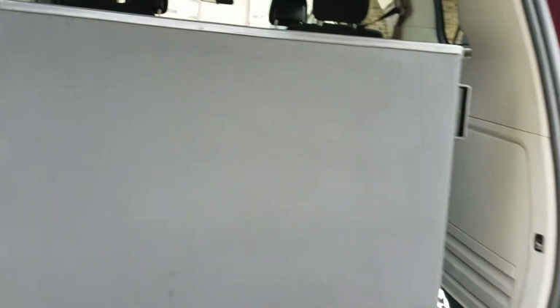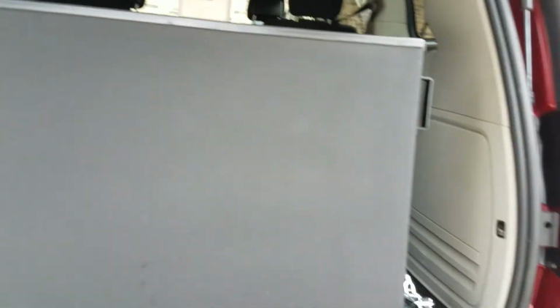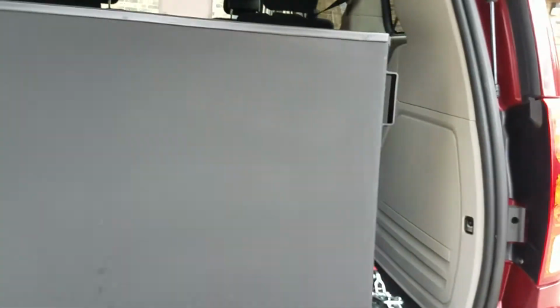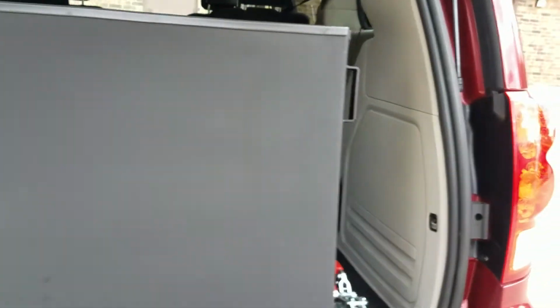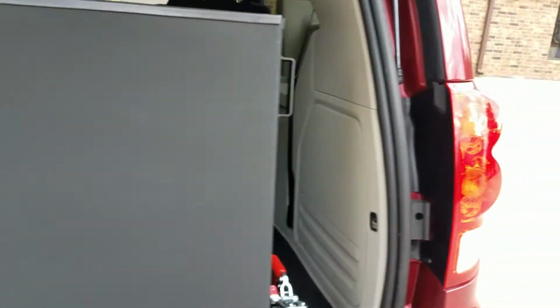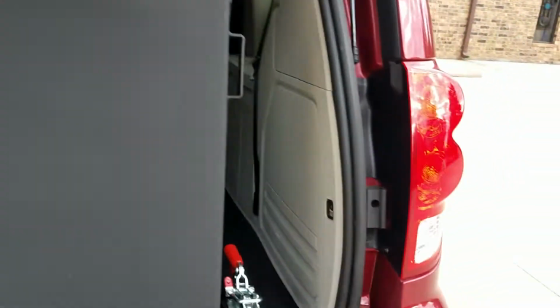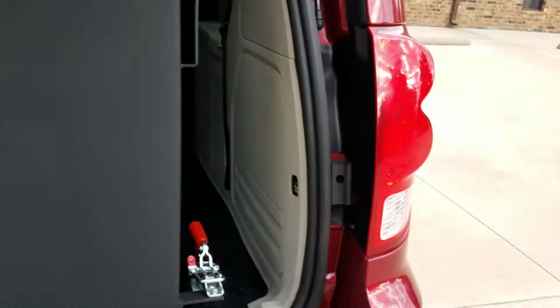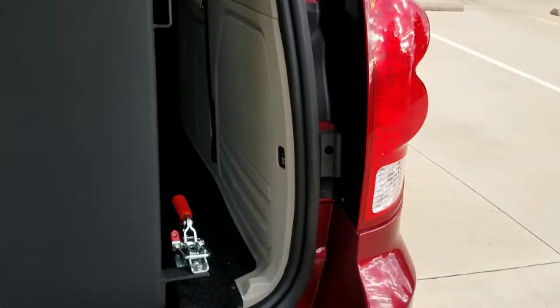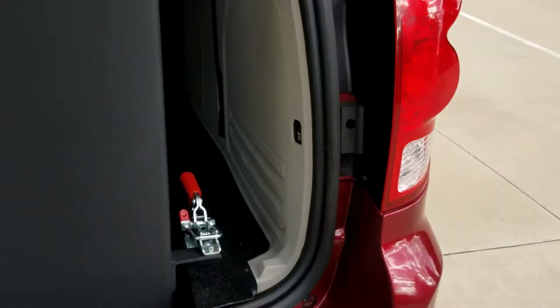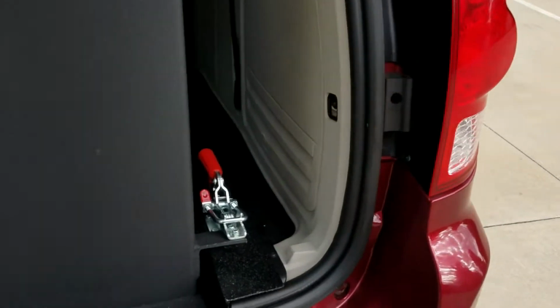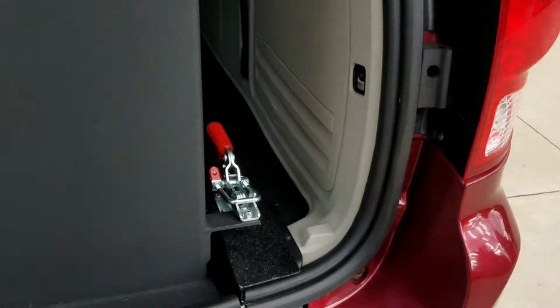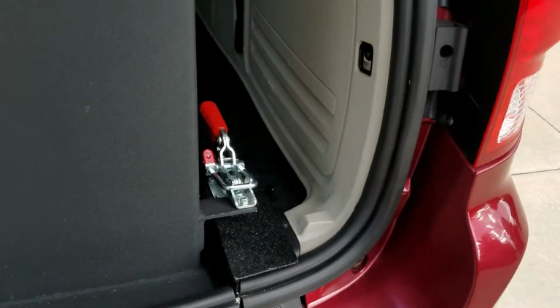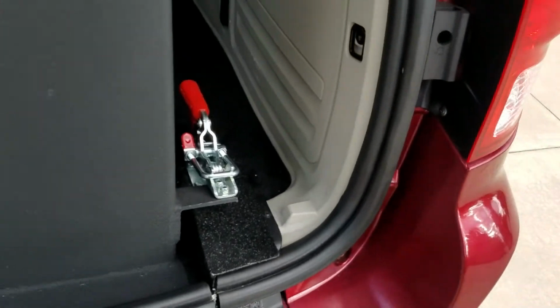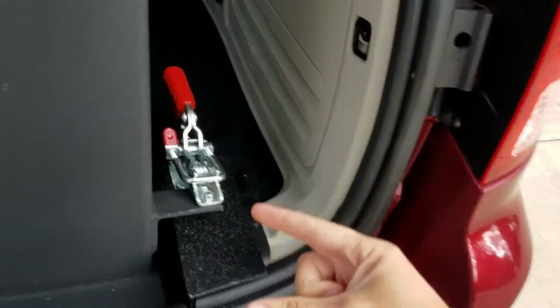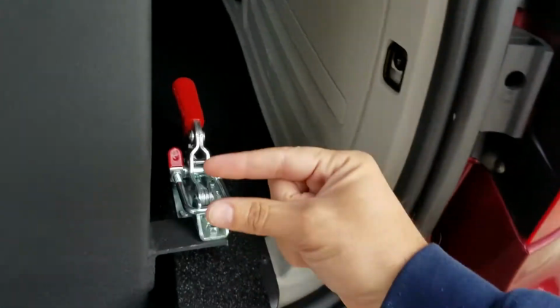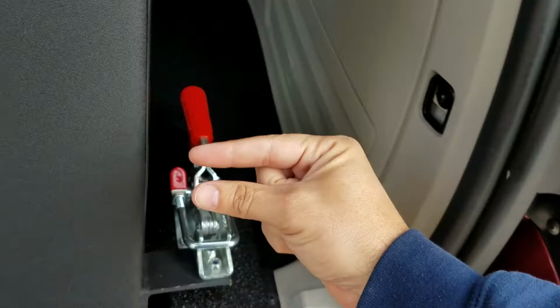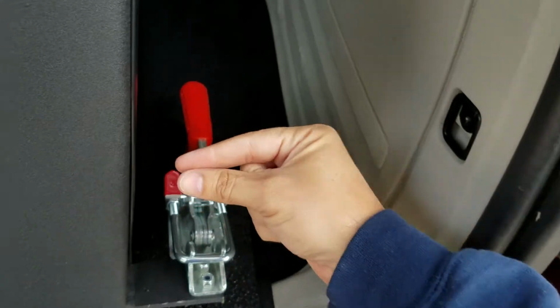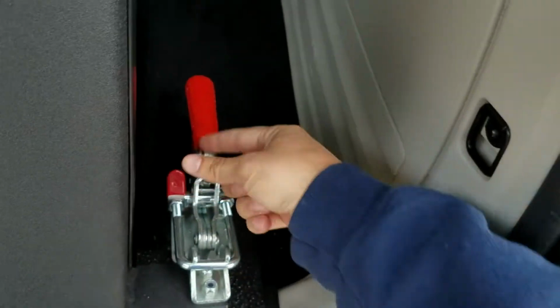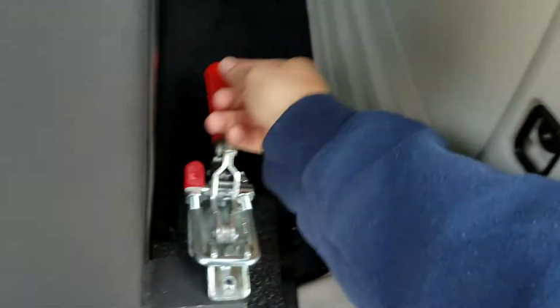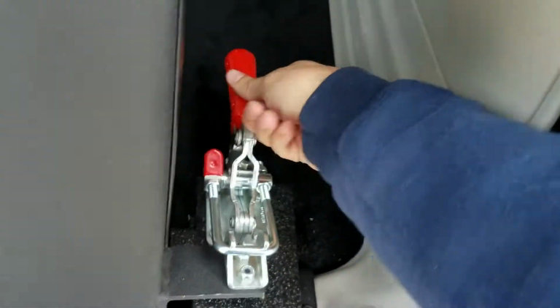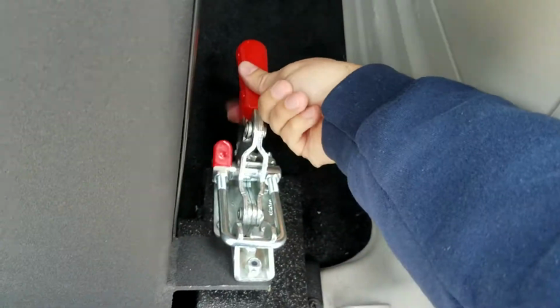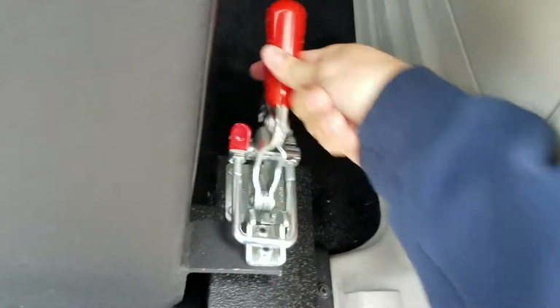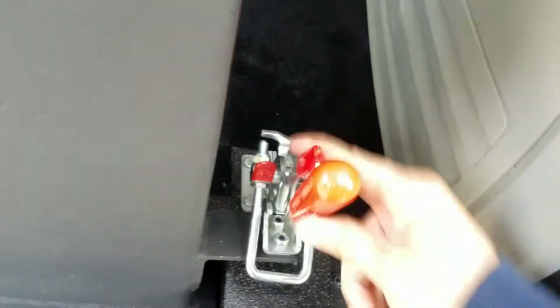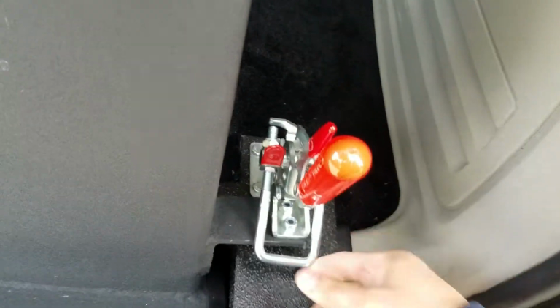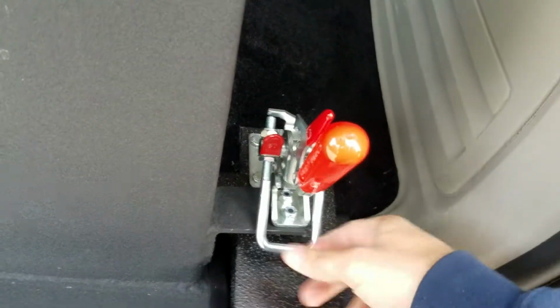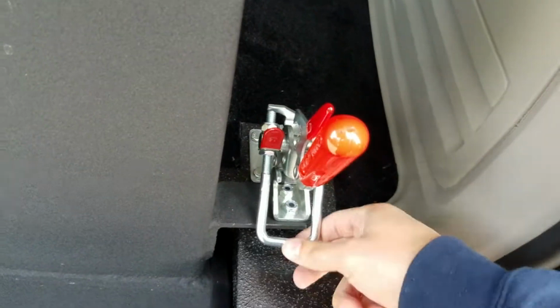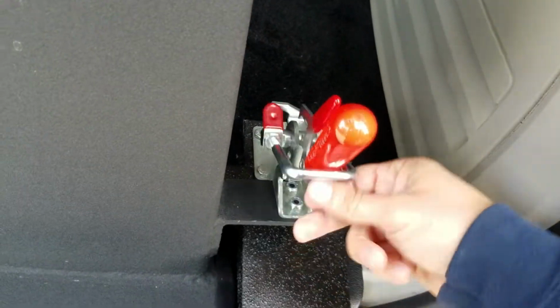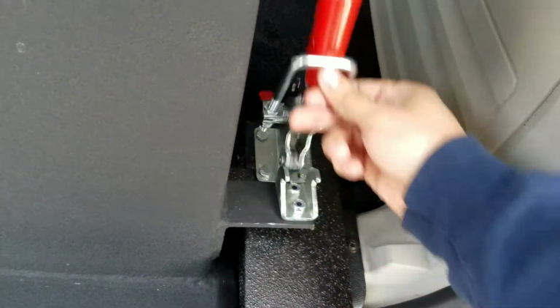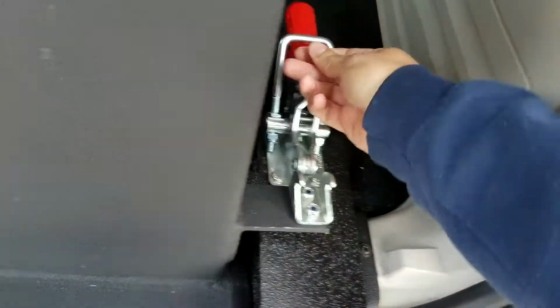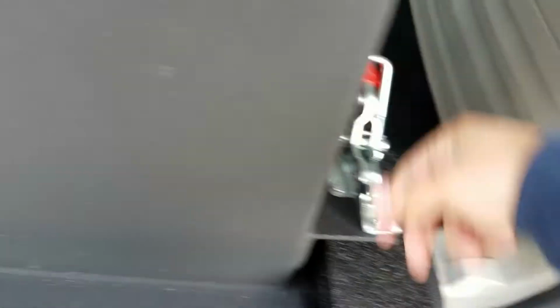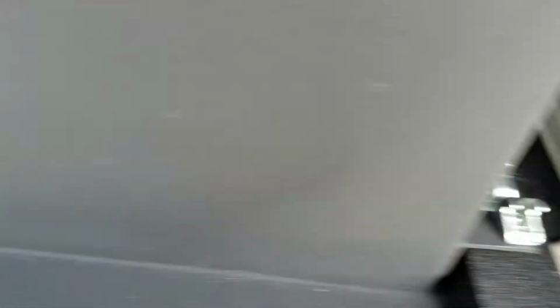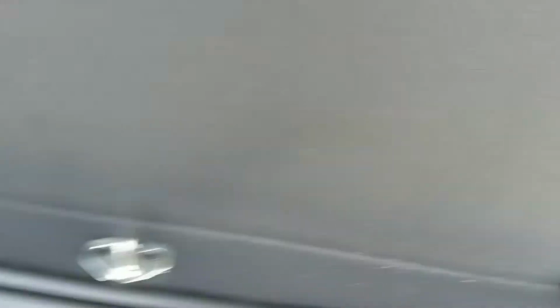Manual door and ramp, very easy to operate. I can operate the entire conversion using just two fingers.